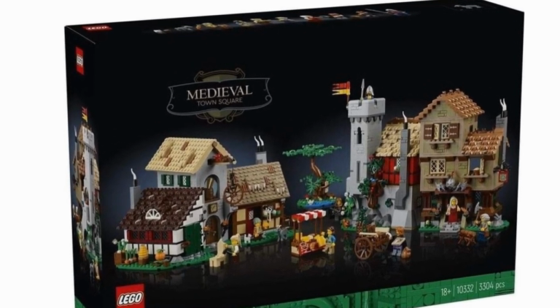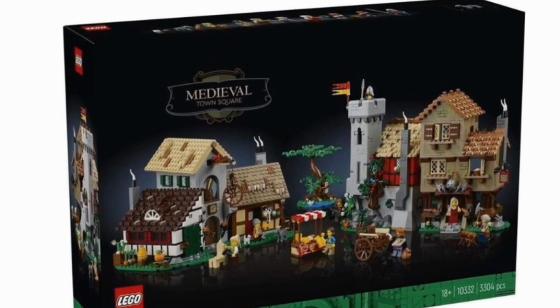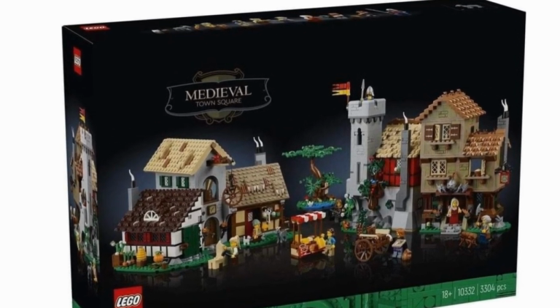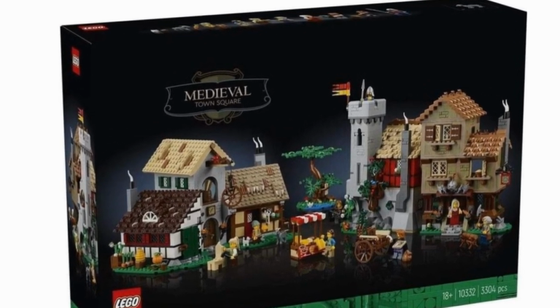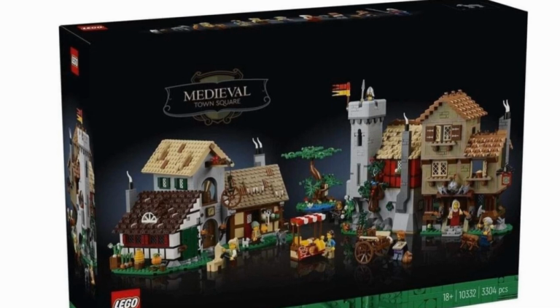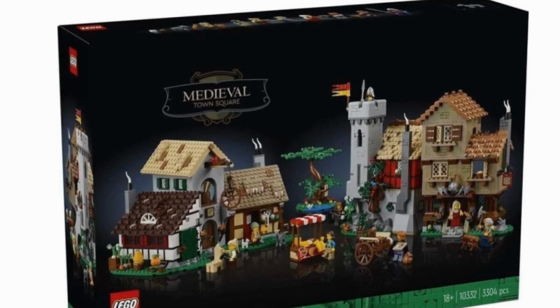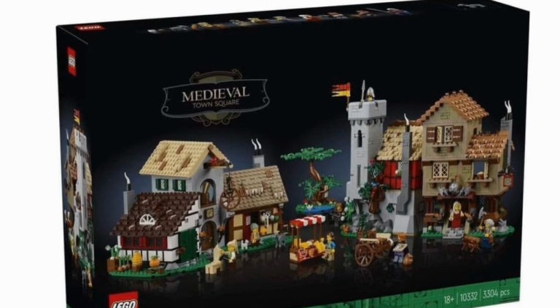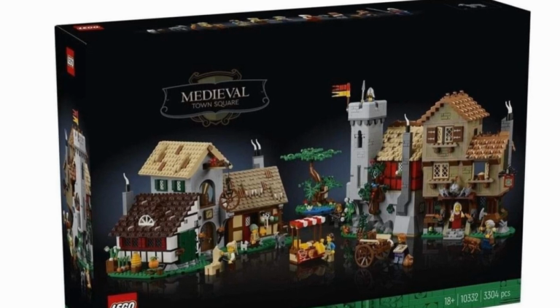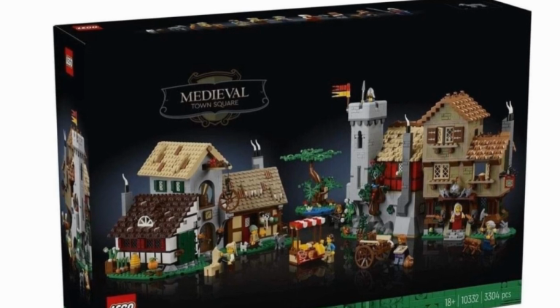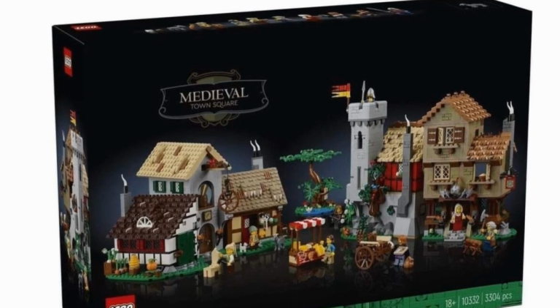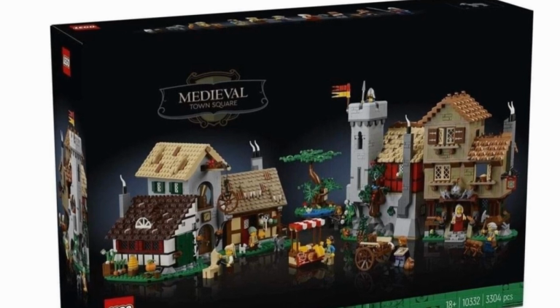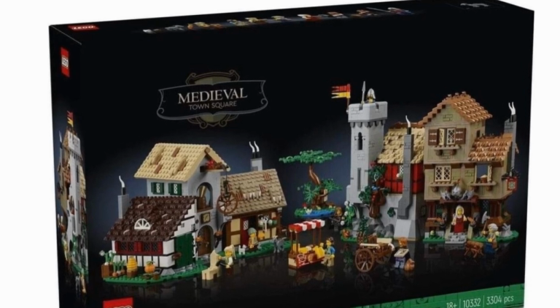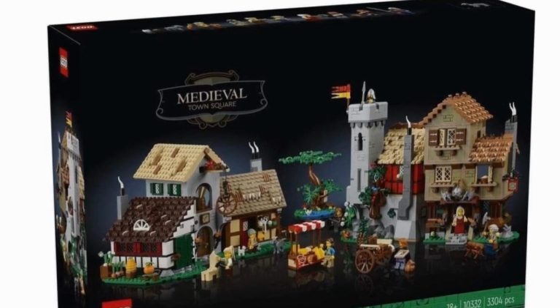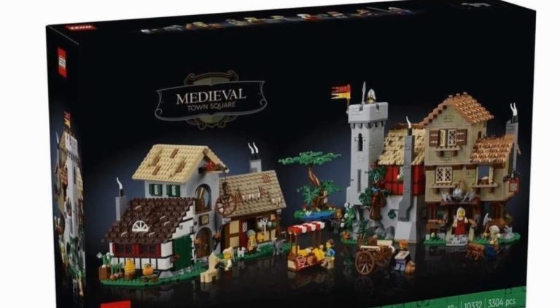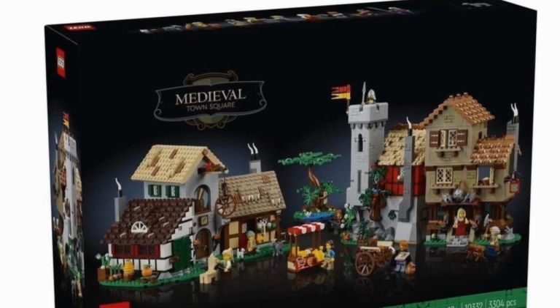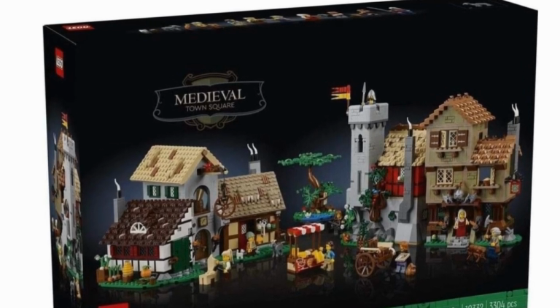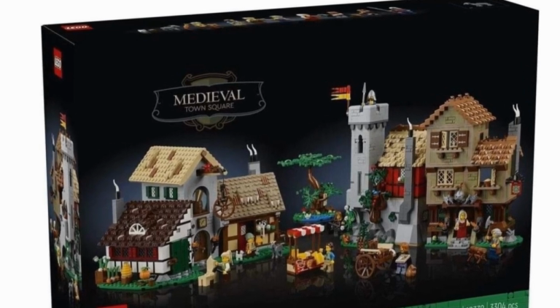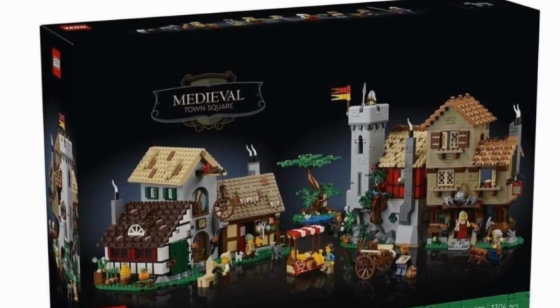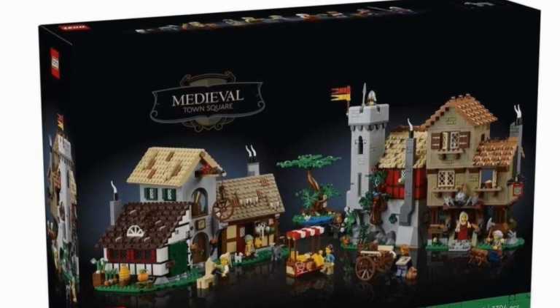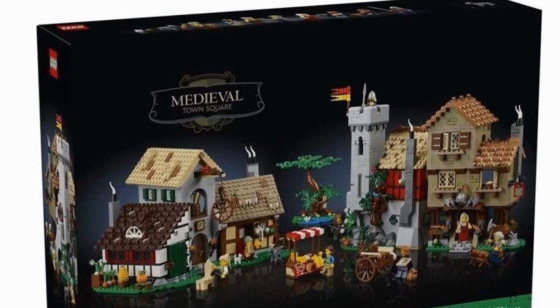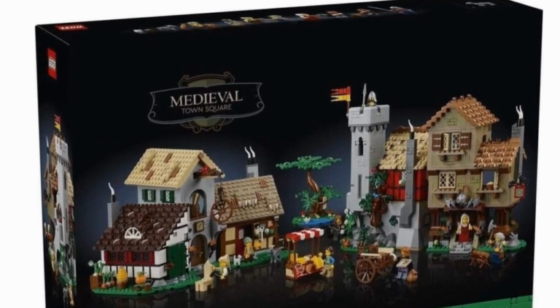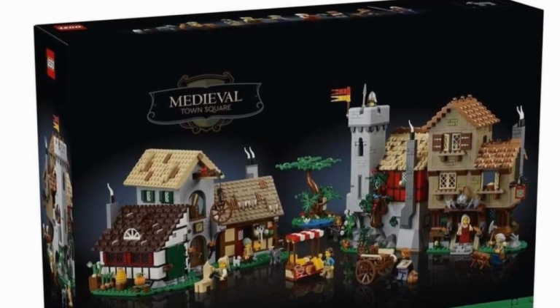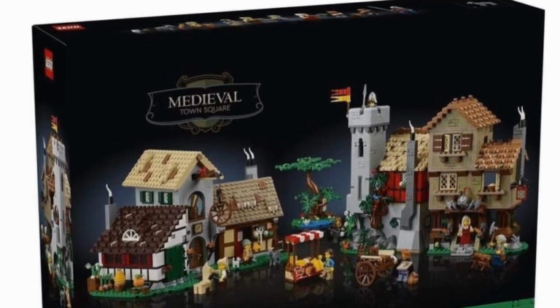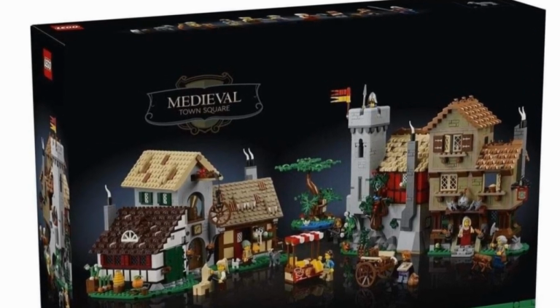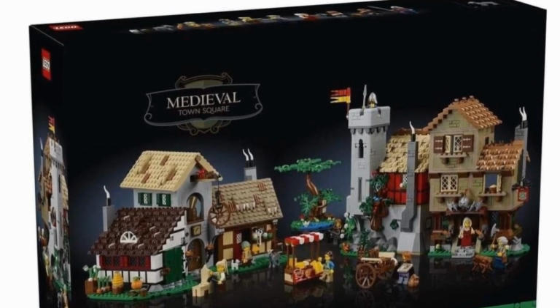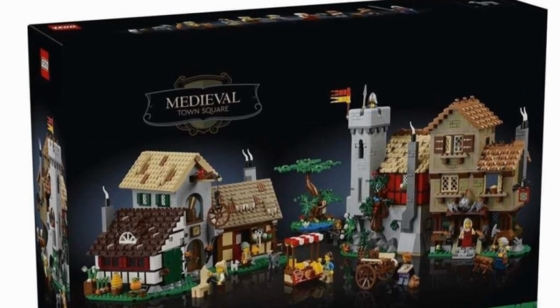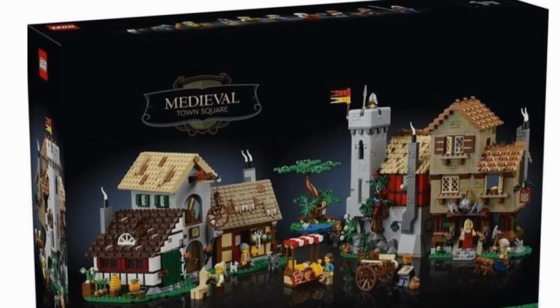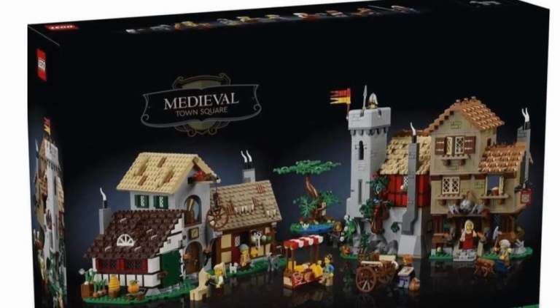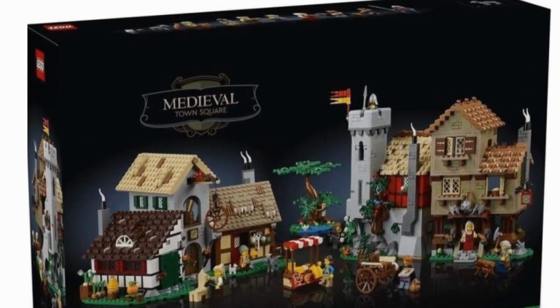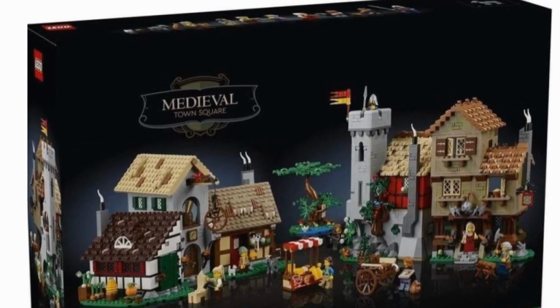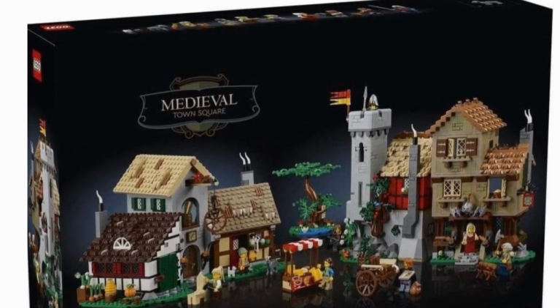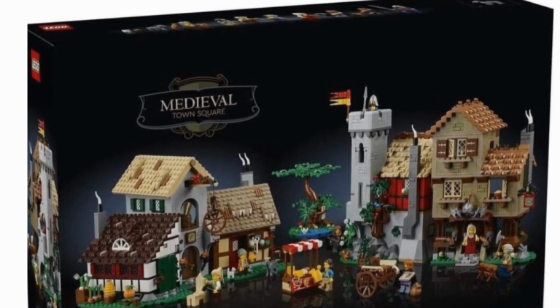The premiere is scheduled for the 3rd of March. The set will be sold in exclusive distribution.